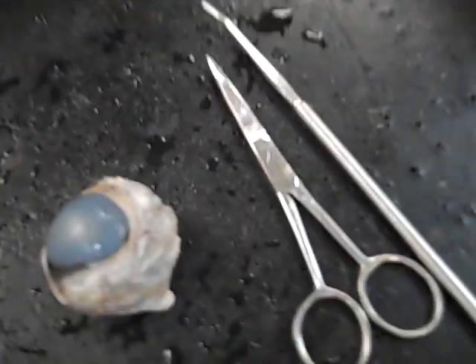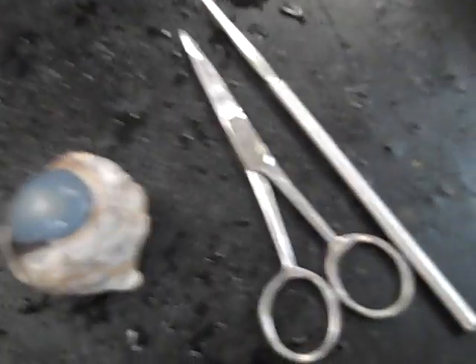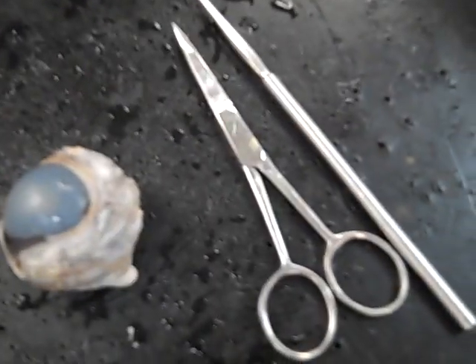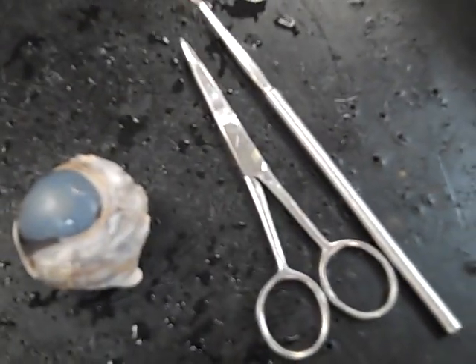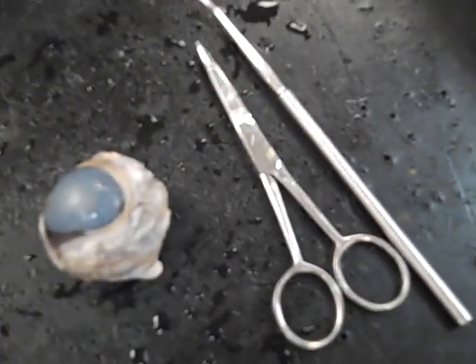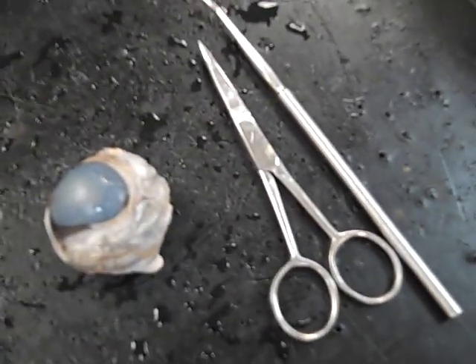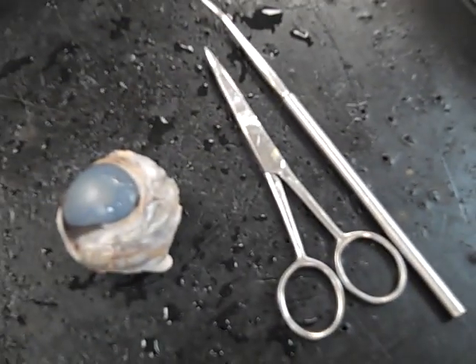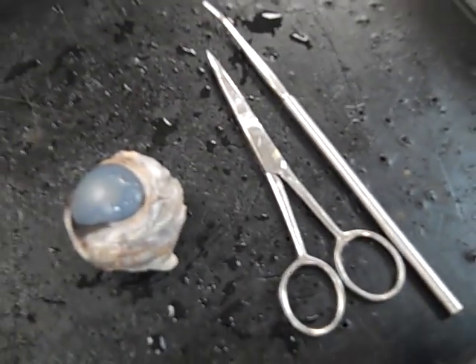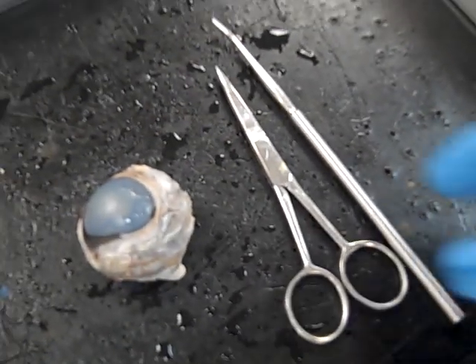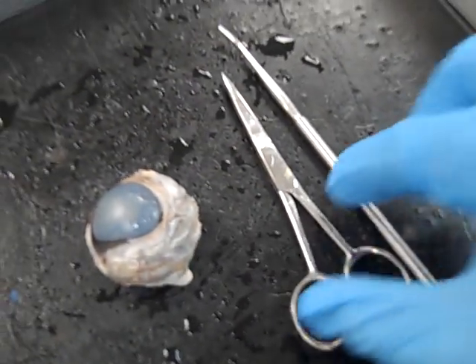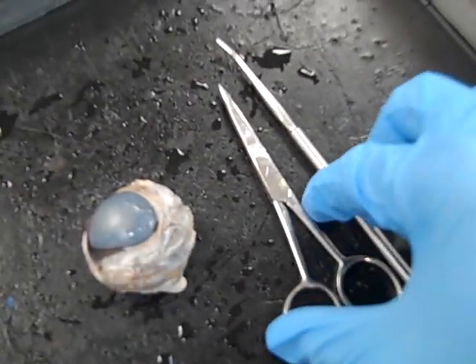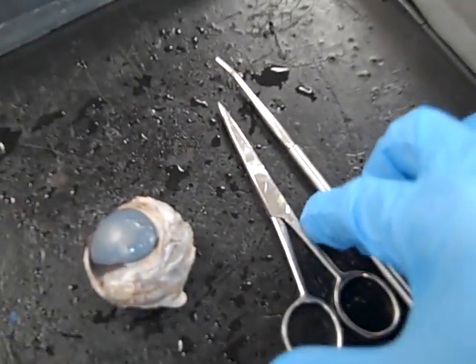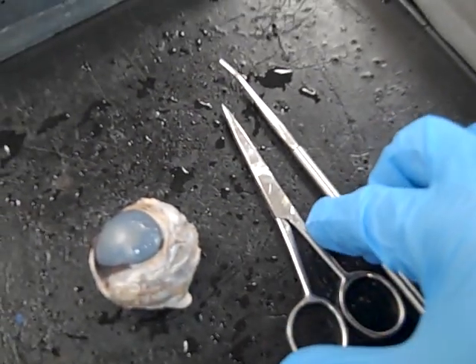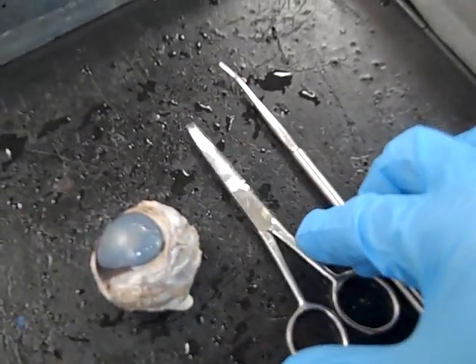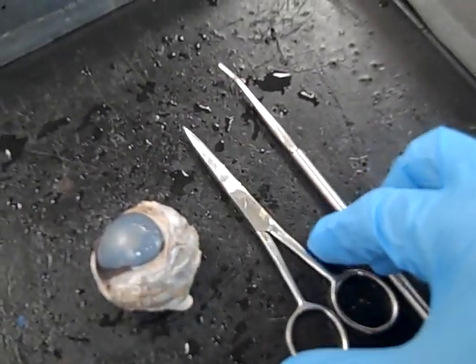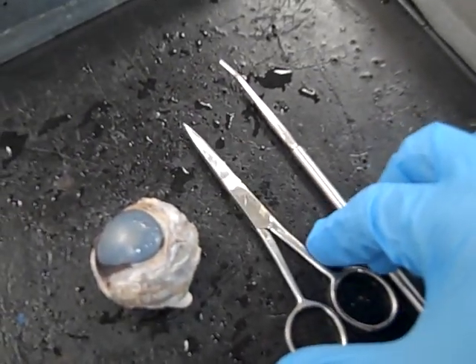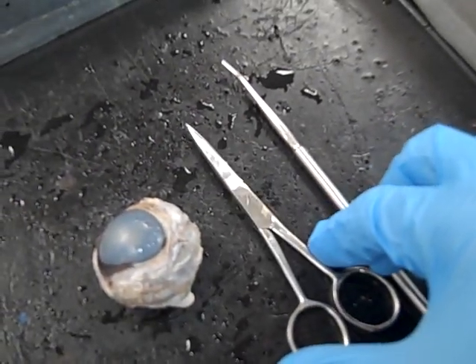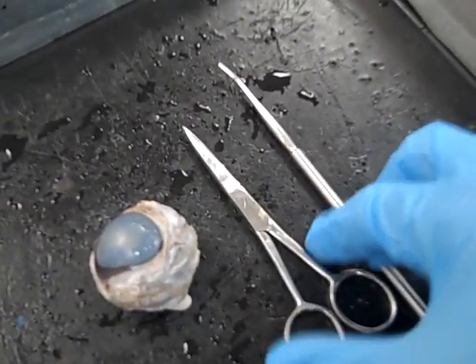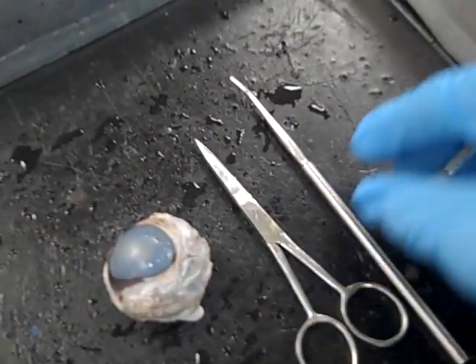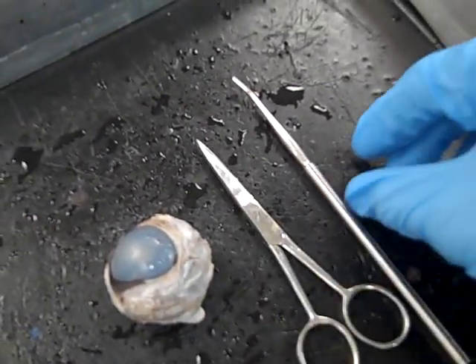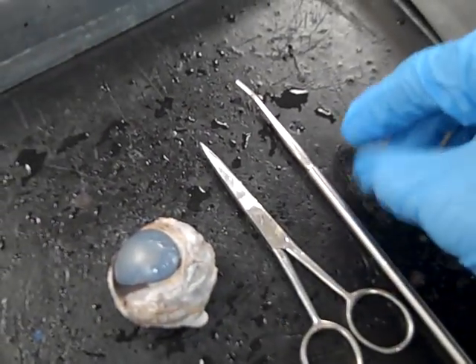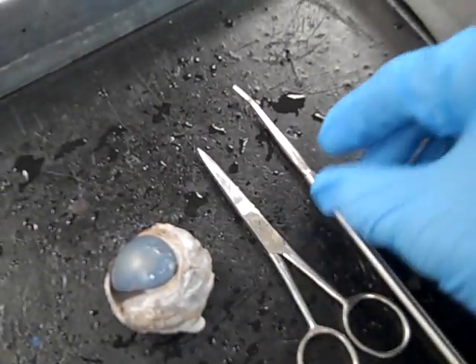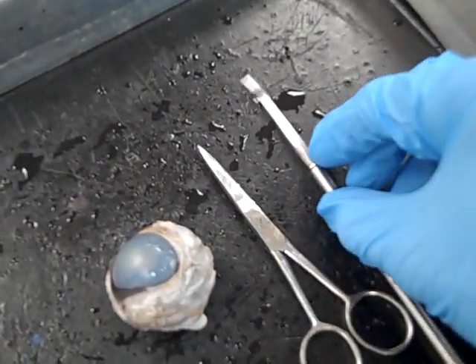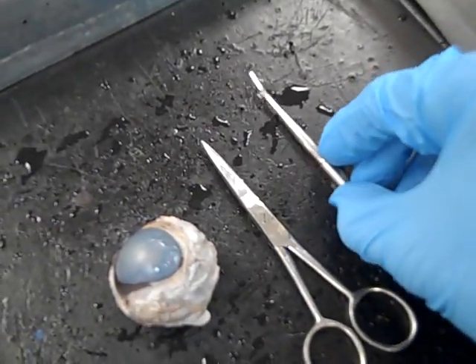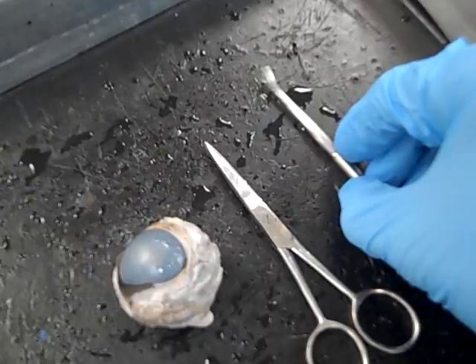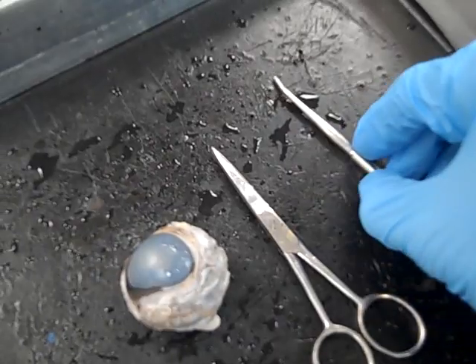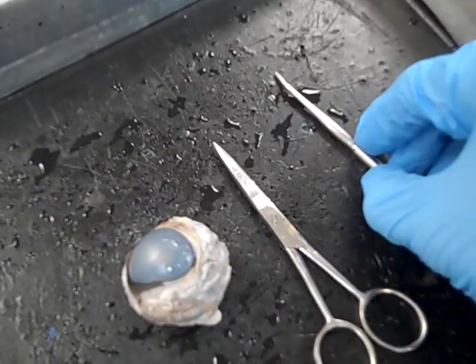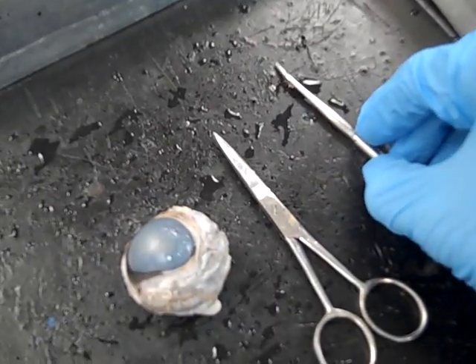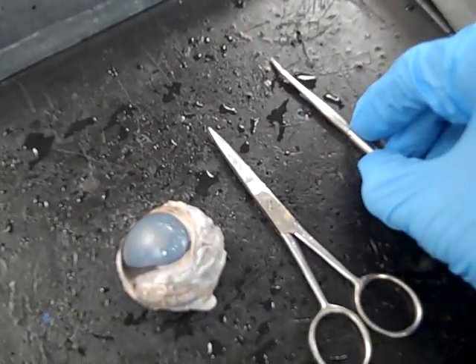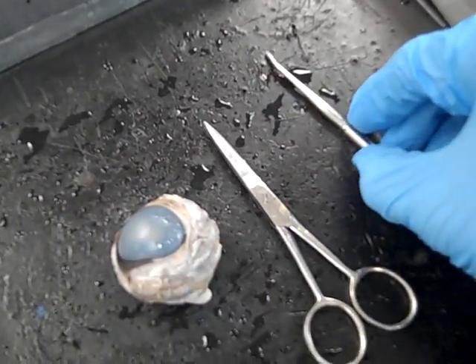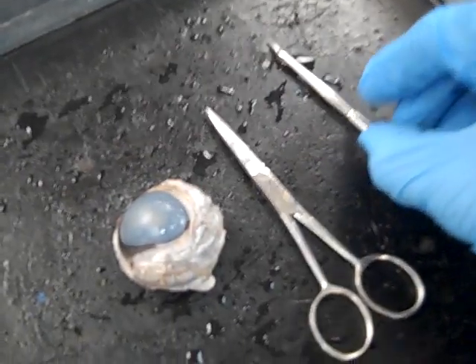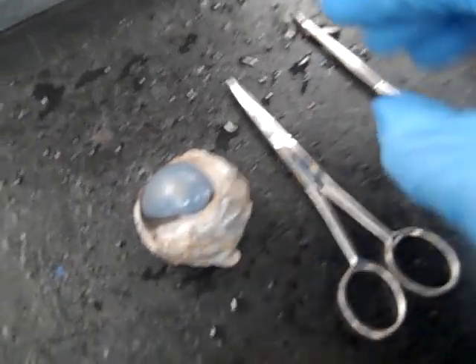First I want to show you the tools we'll be using: dissection scissors and a blunt probe. That's all you'll need.